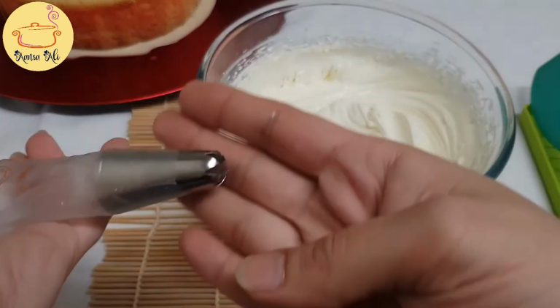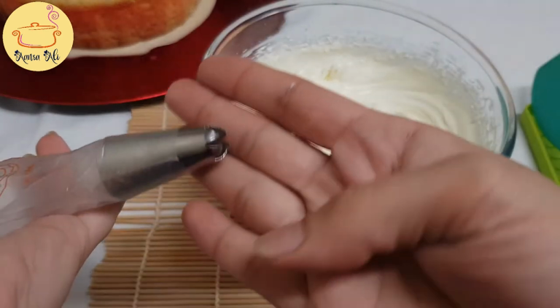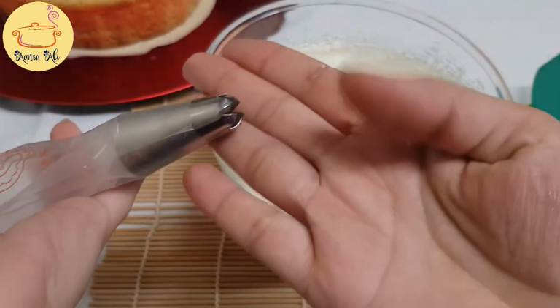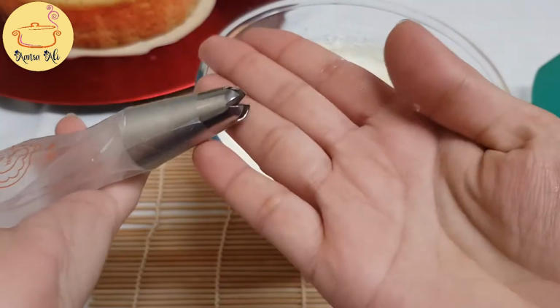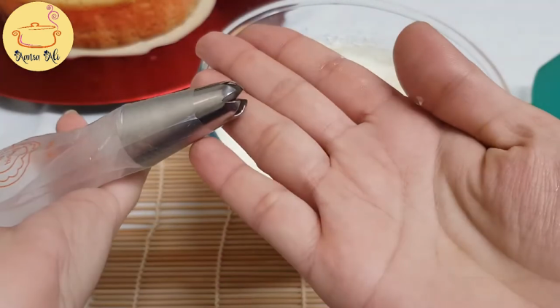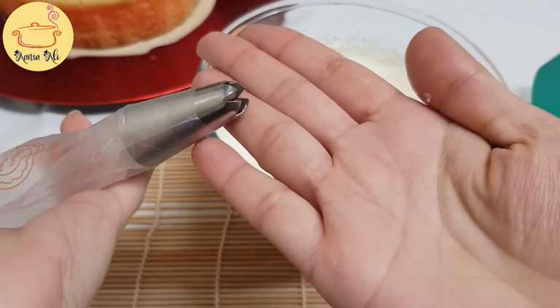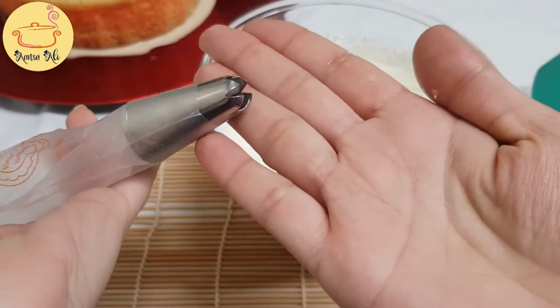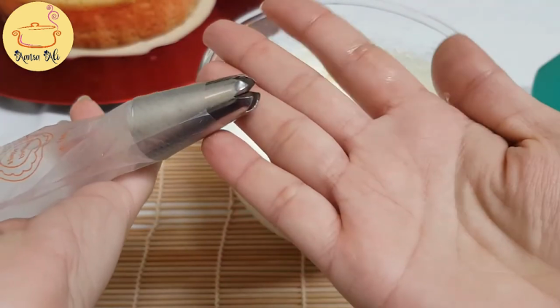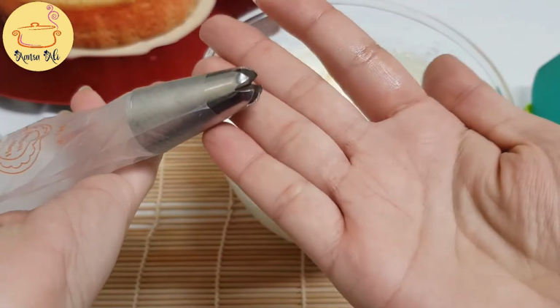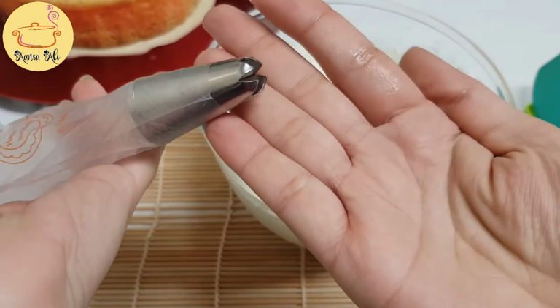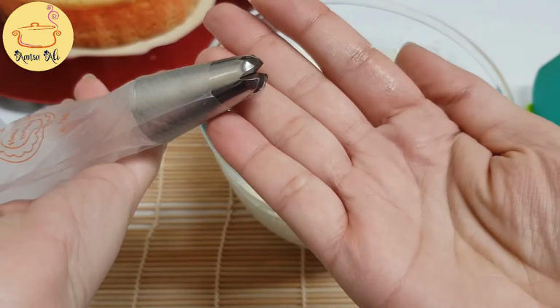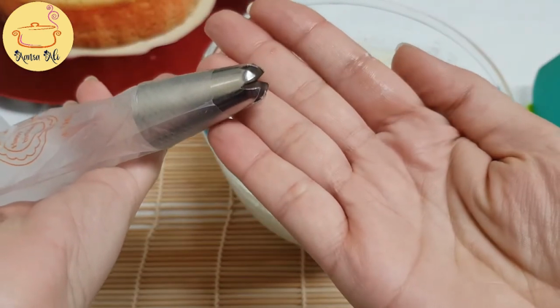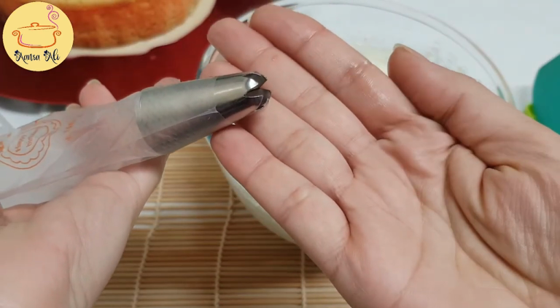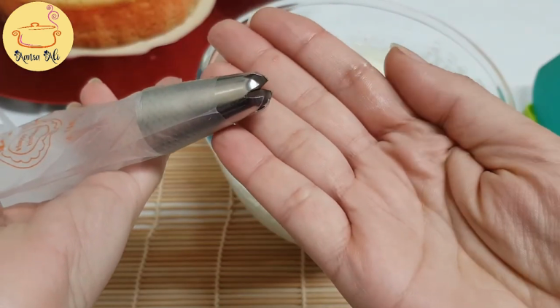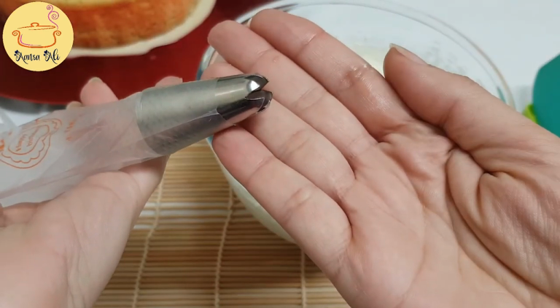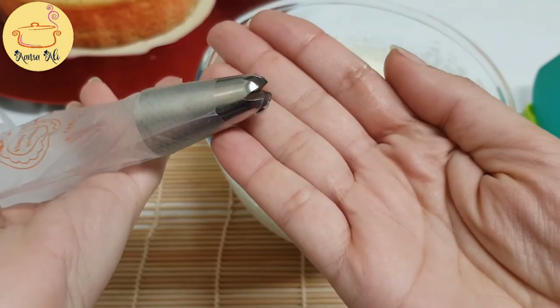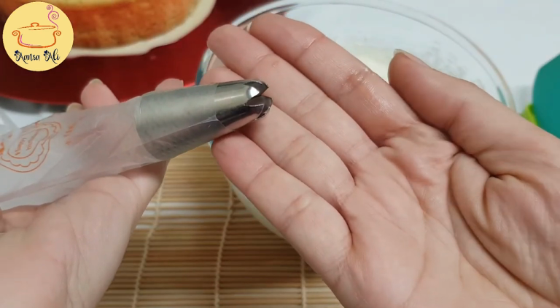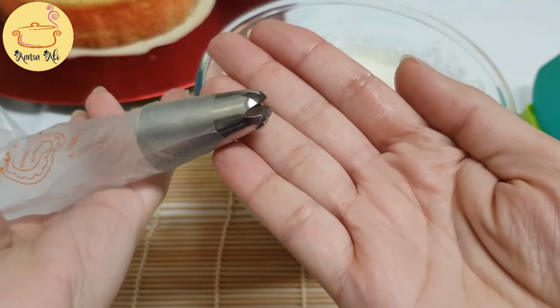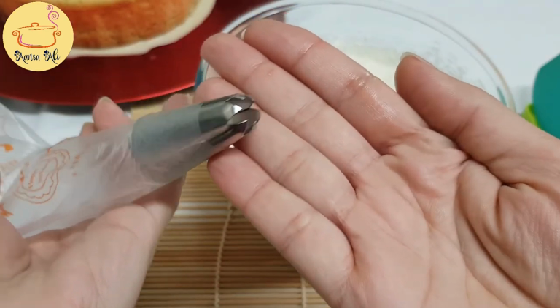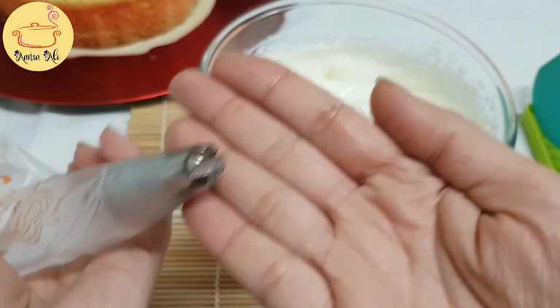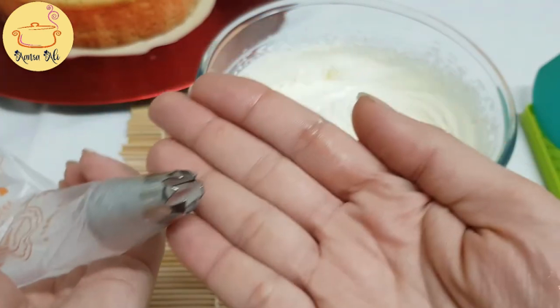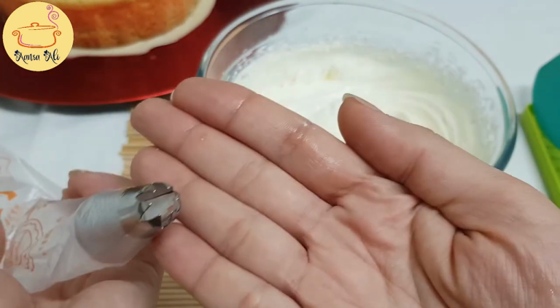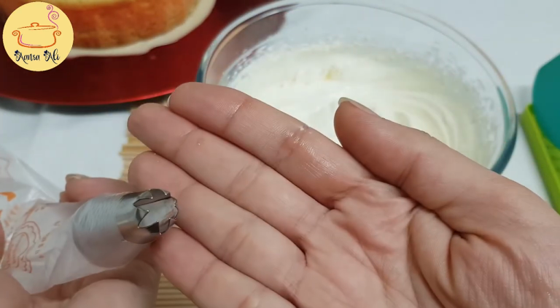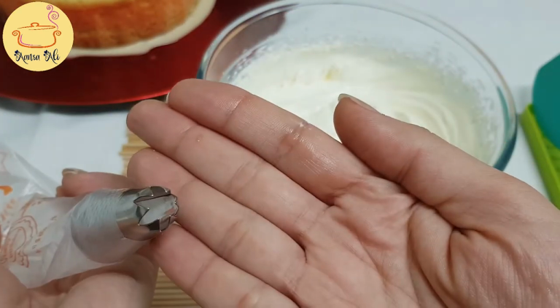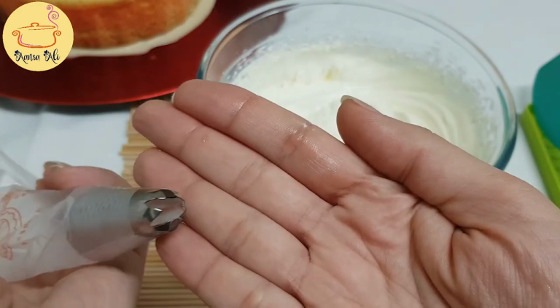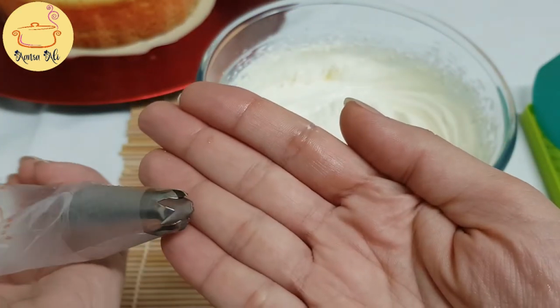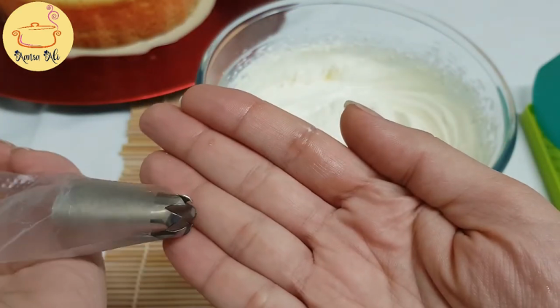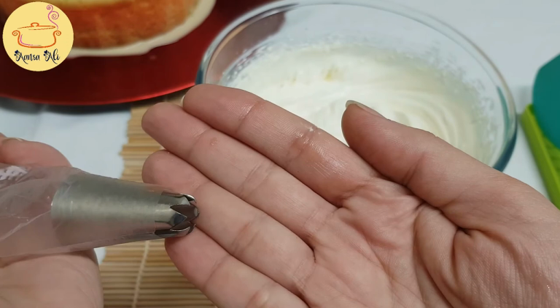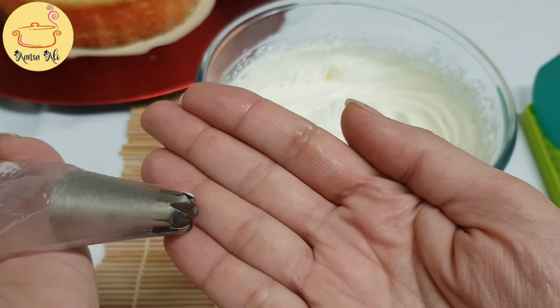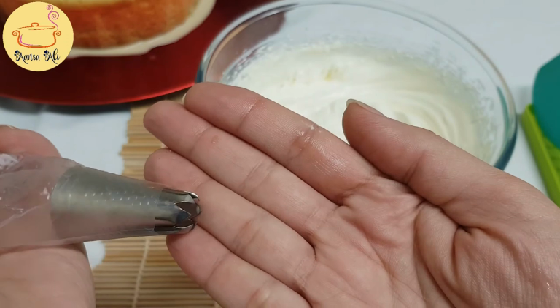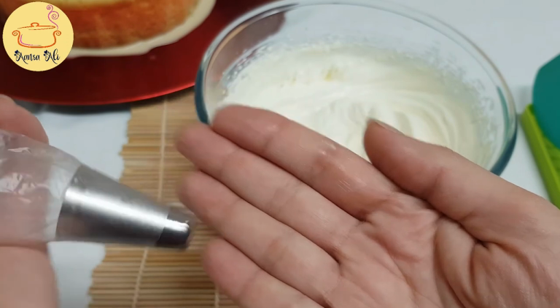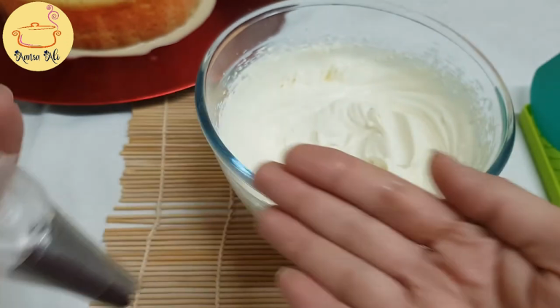Now I'm taking my star nozzle and a piping bag, and I'm going to fill this cream into the piping bag.